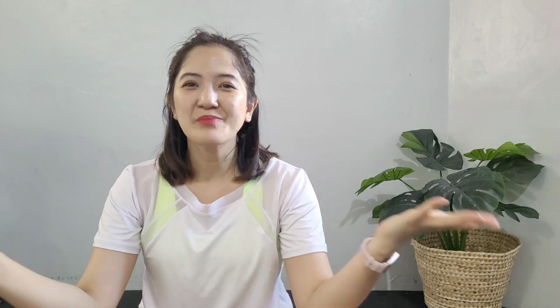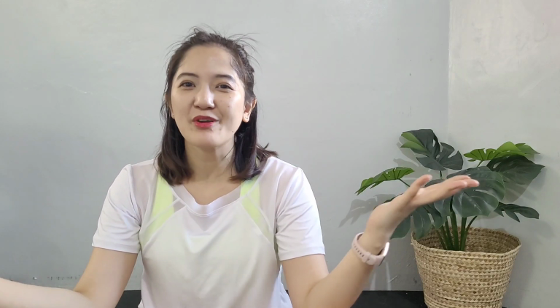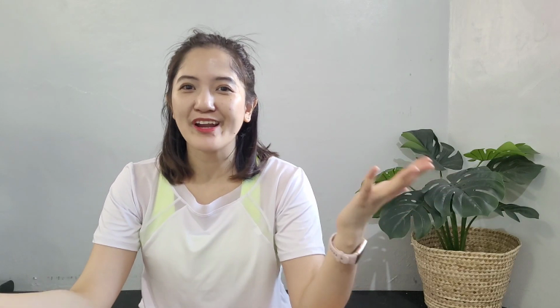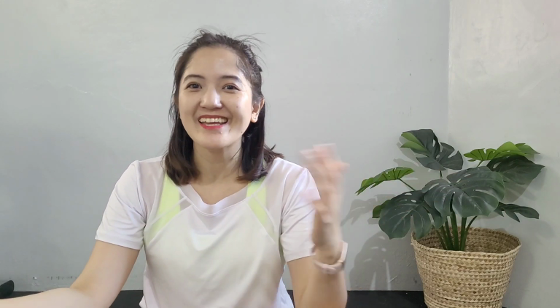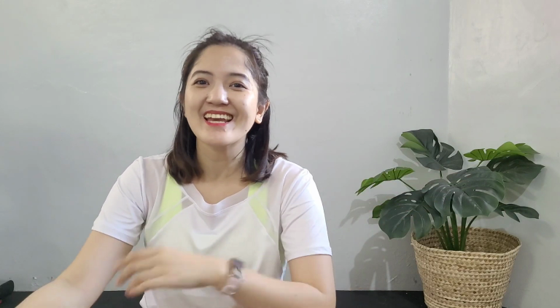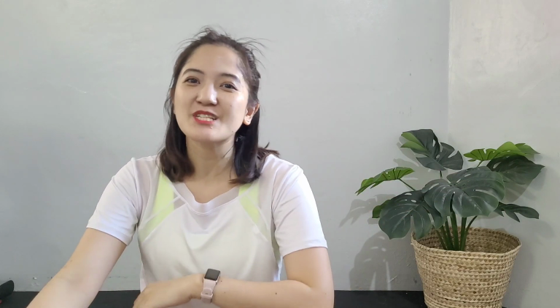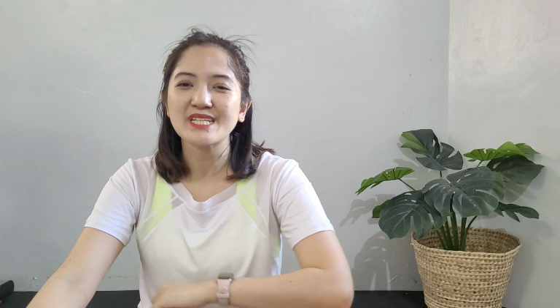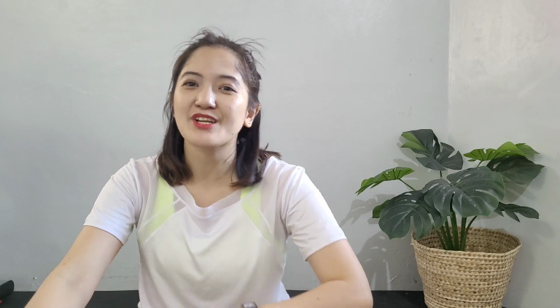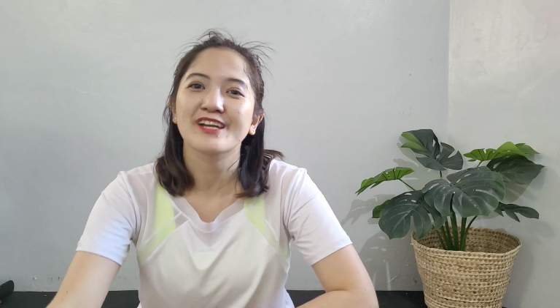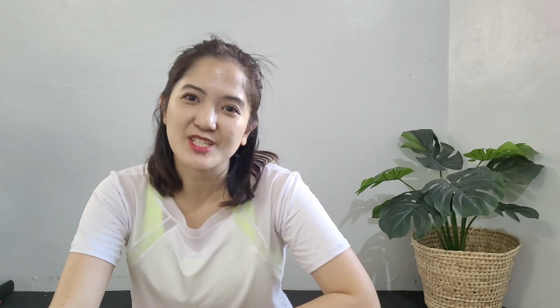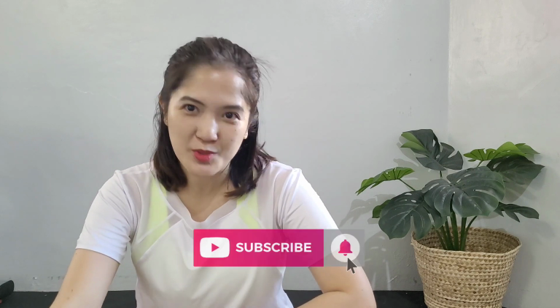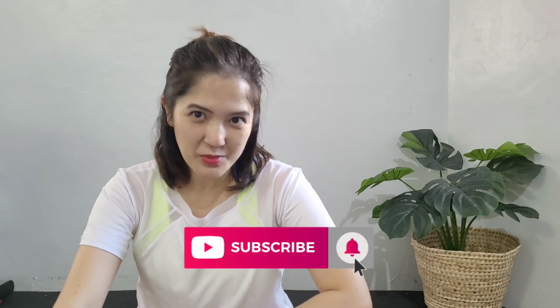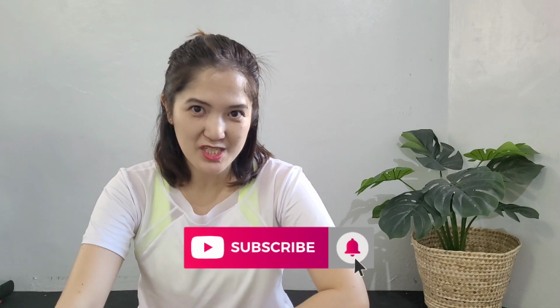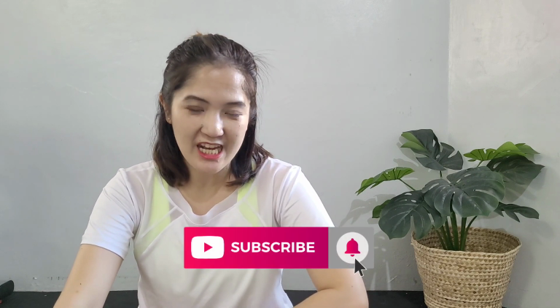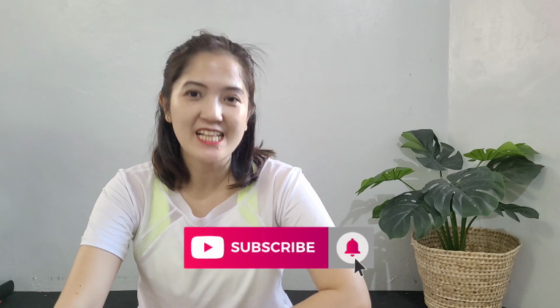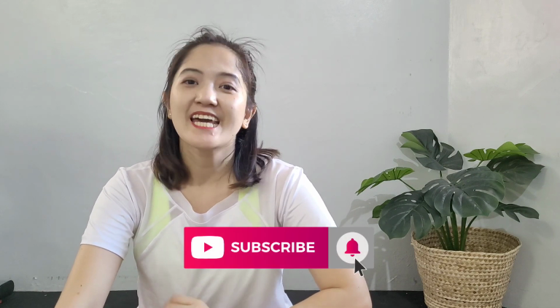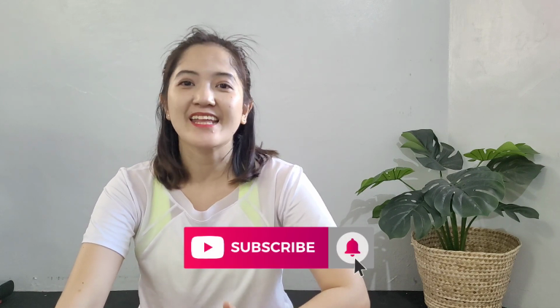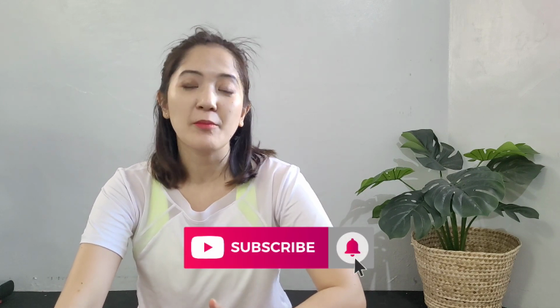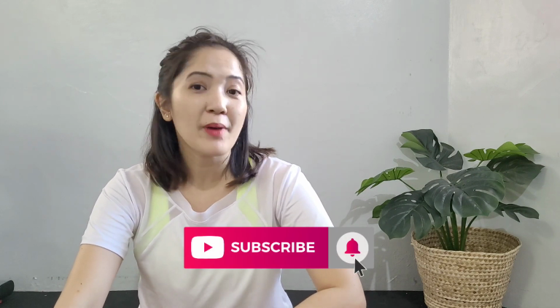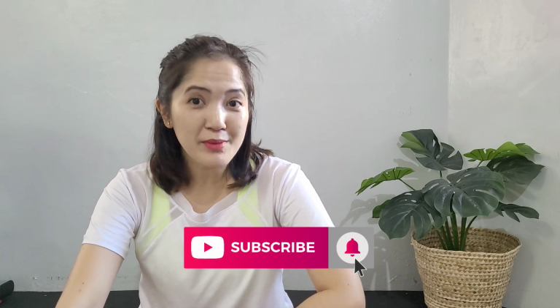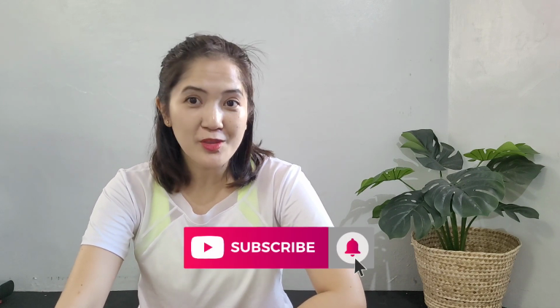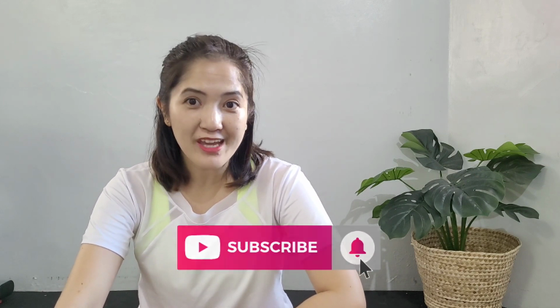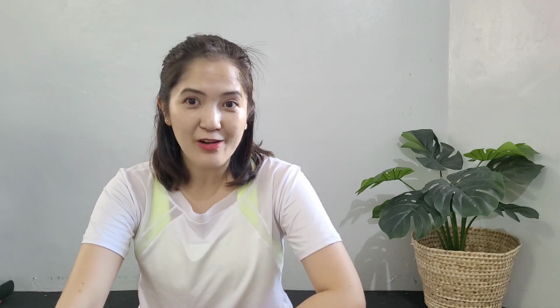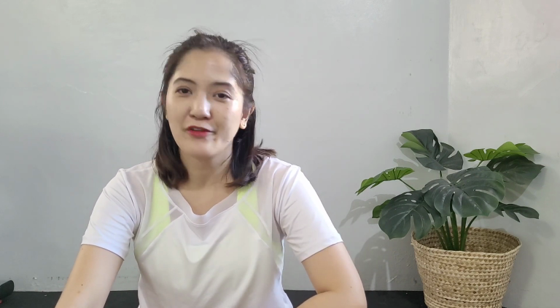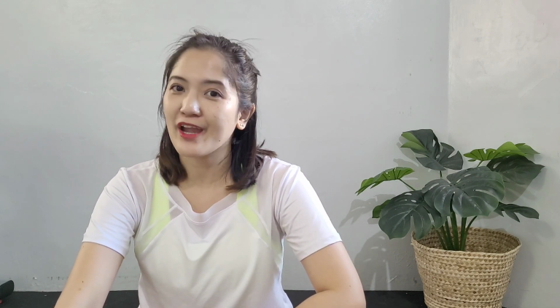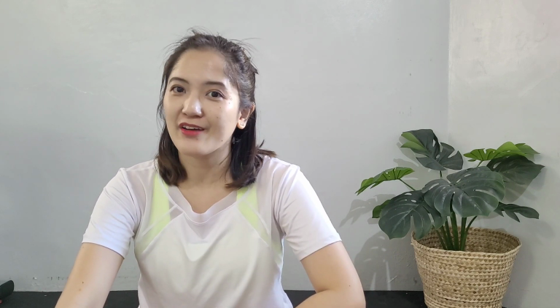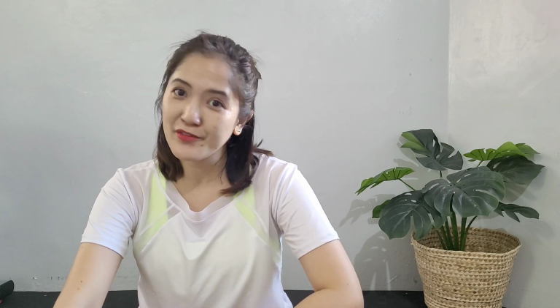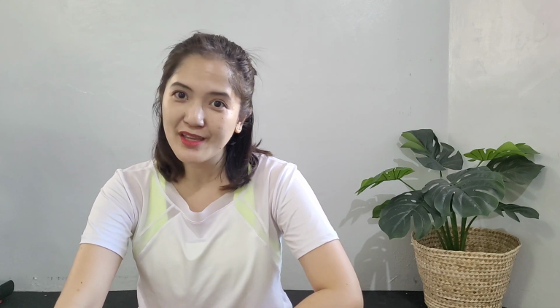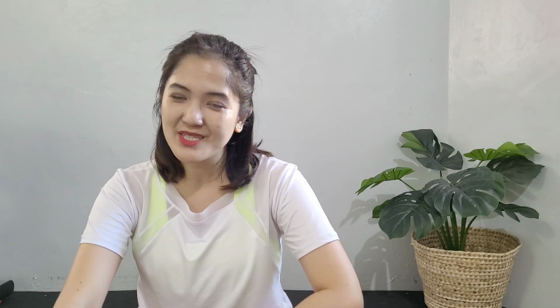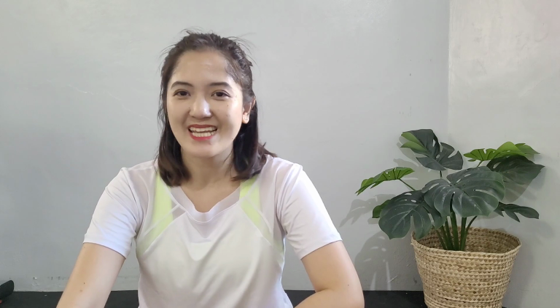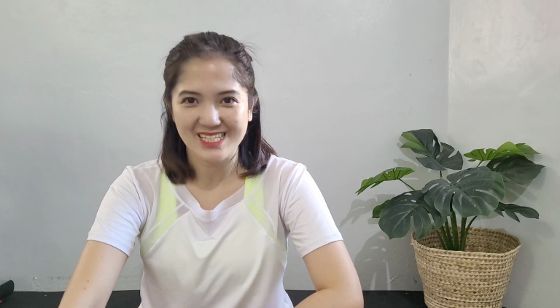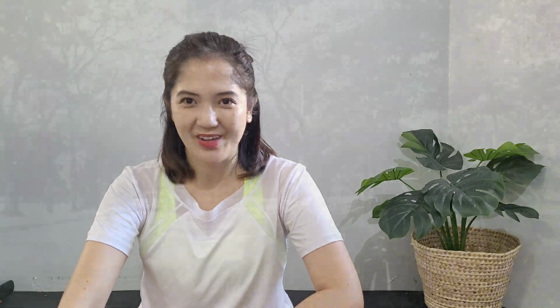But before anything else, please do not forget to subscribe to my channel and hit the bell to notify you whenever I have new videos like this one.